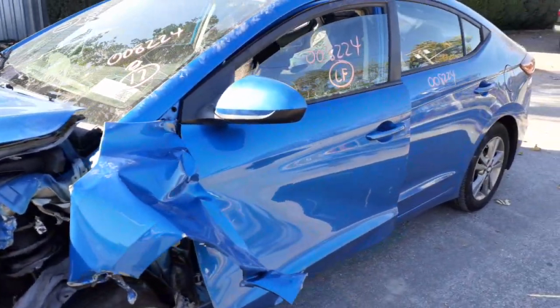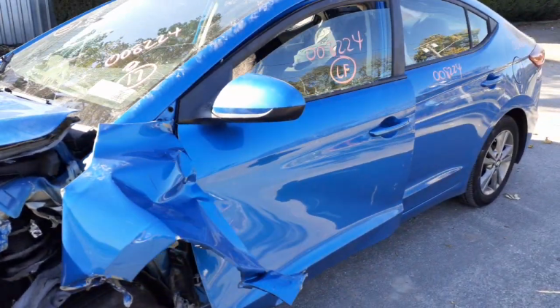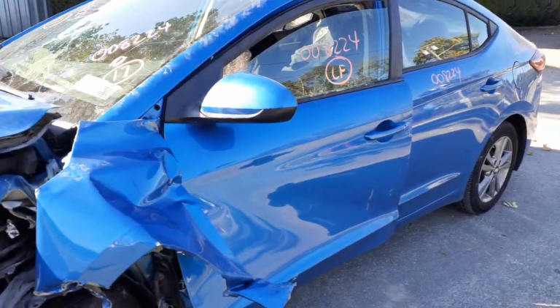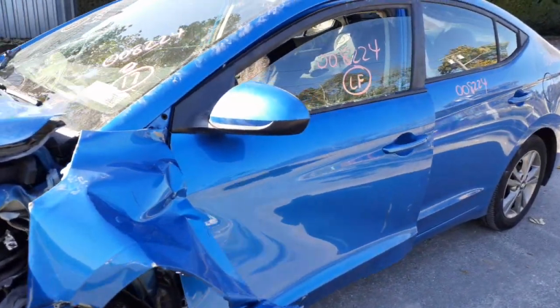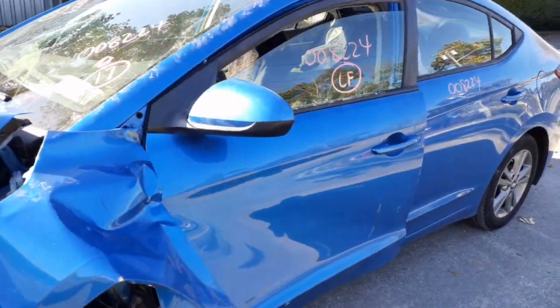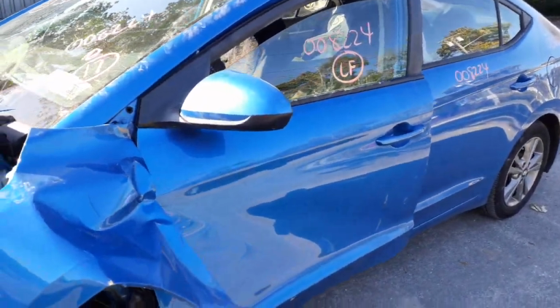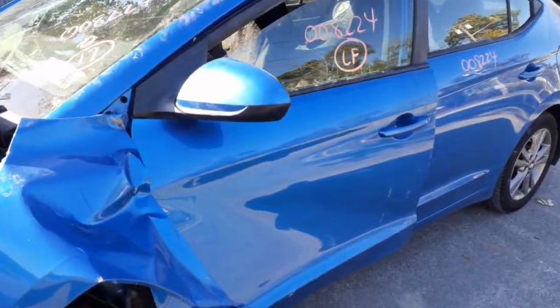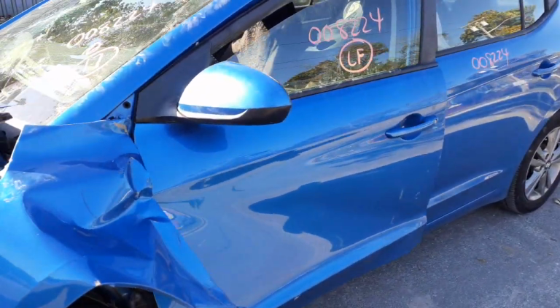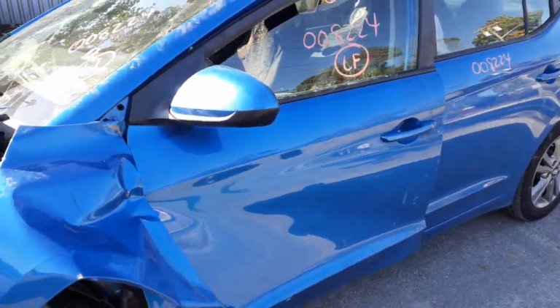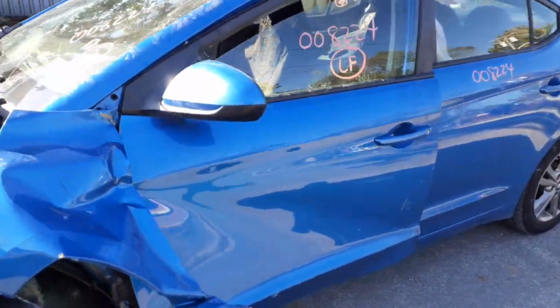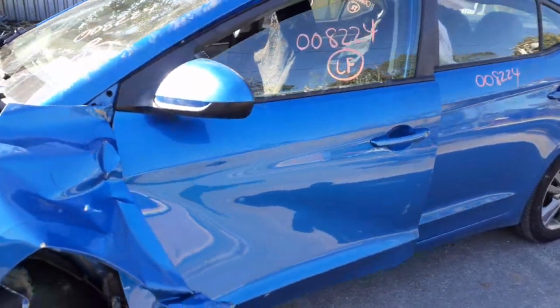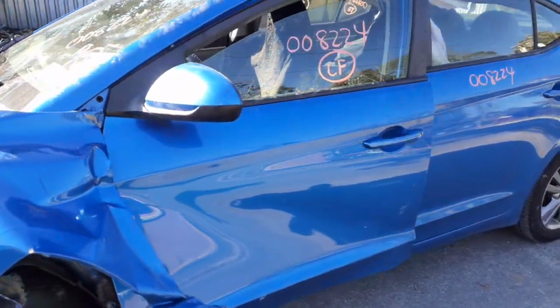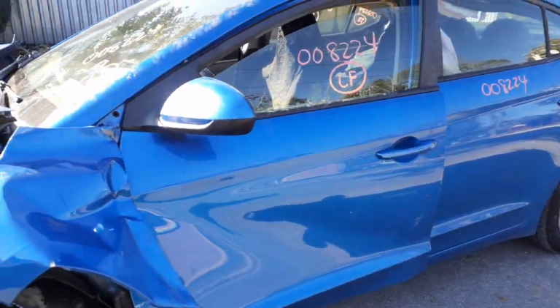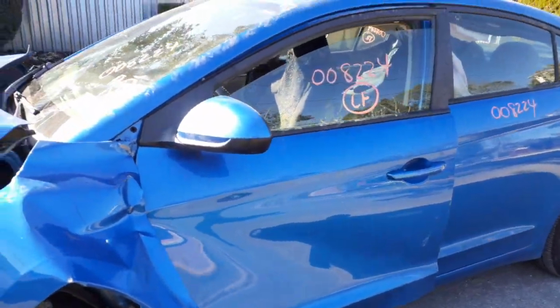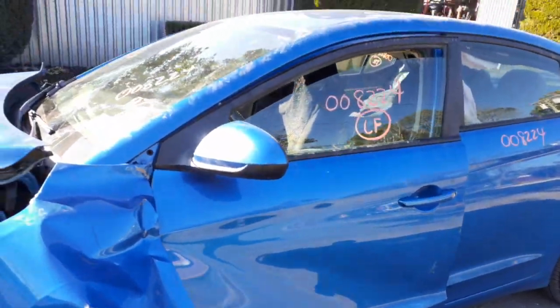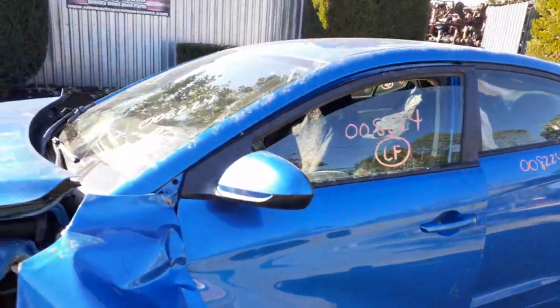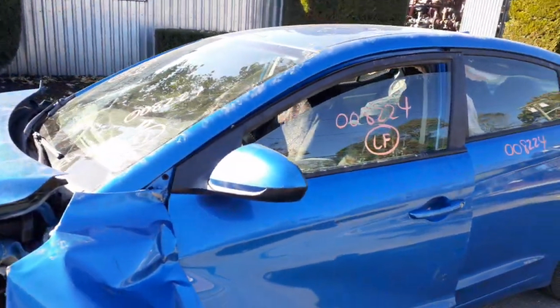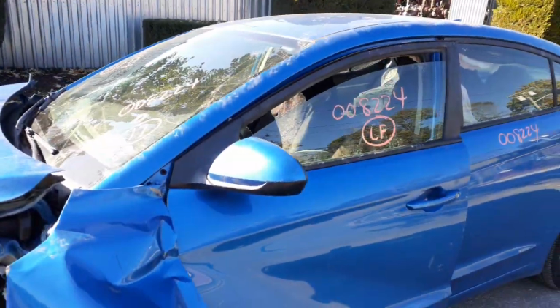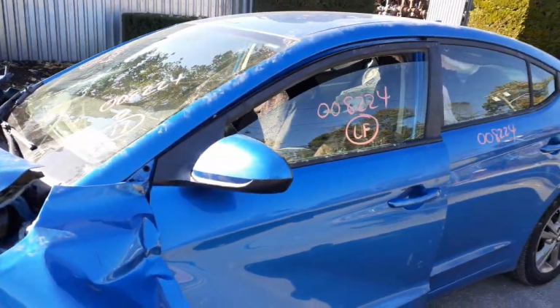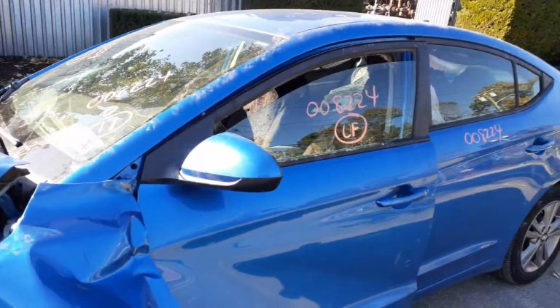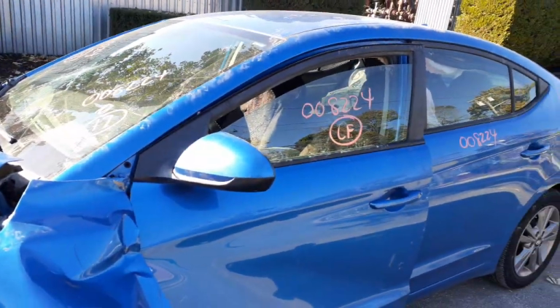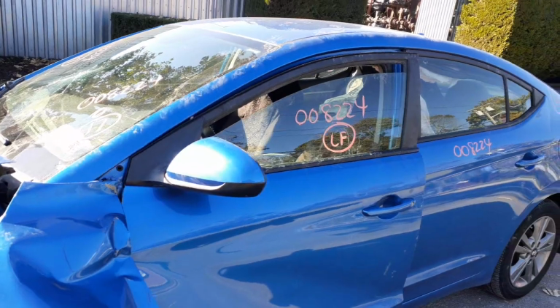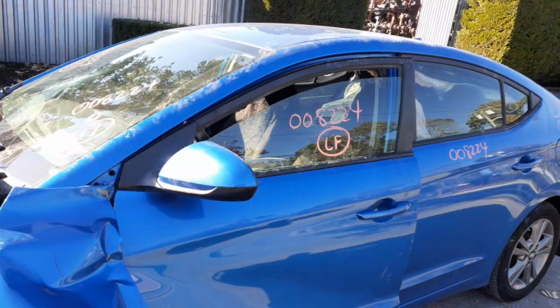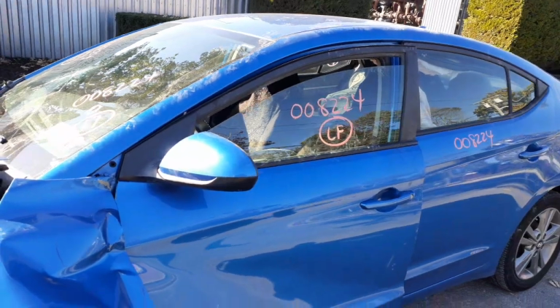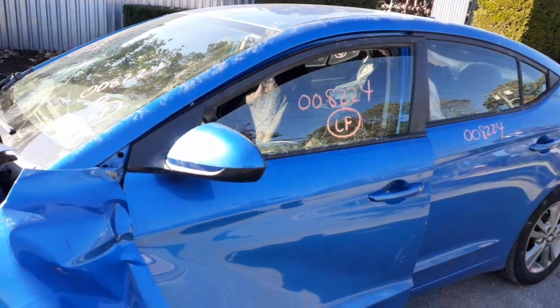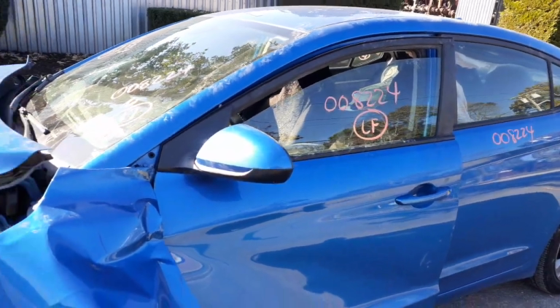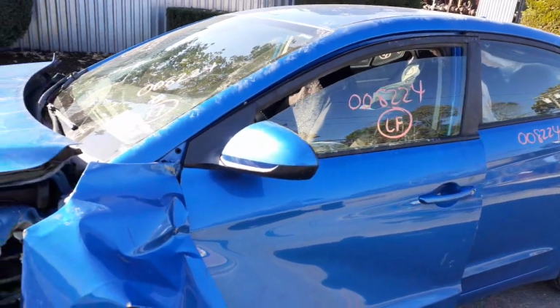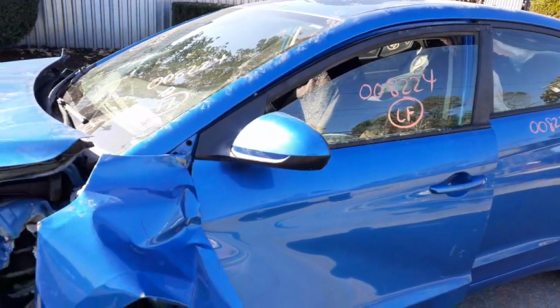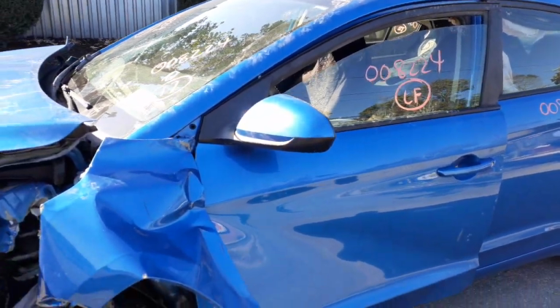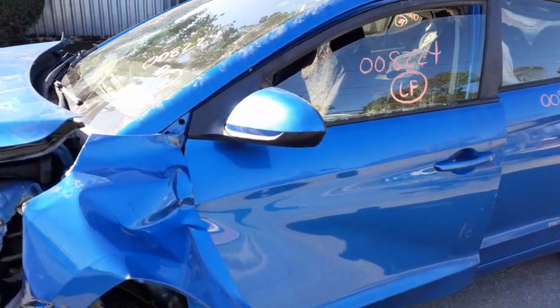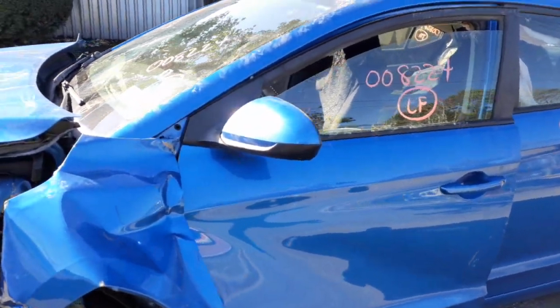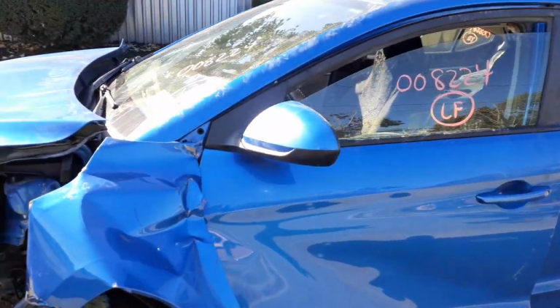You do got a left front window regulator, outside door handle. It's got the left front door glass and power mirror.